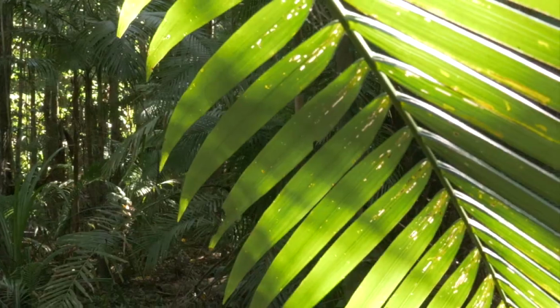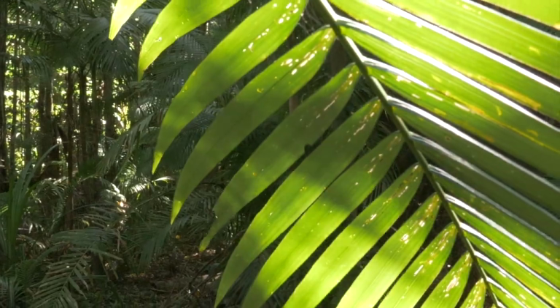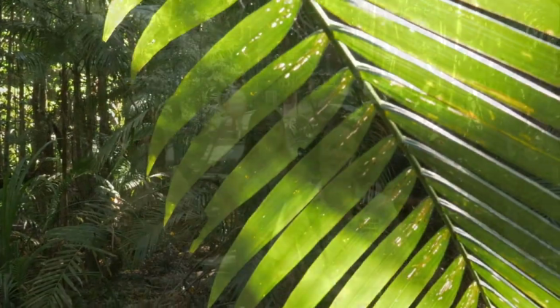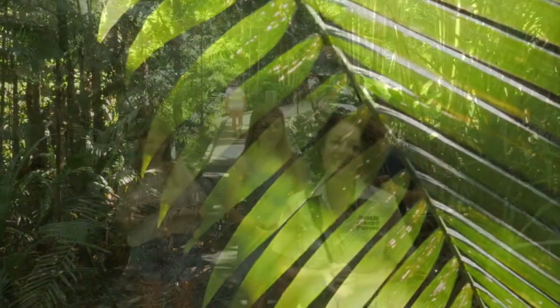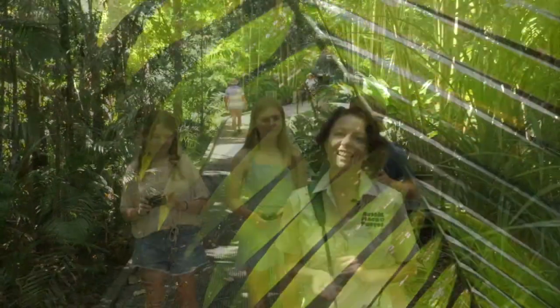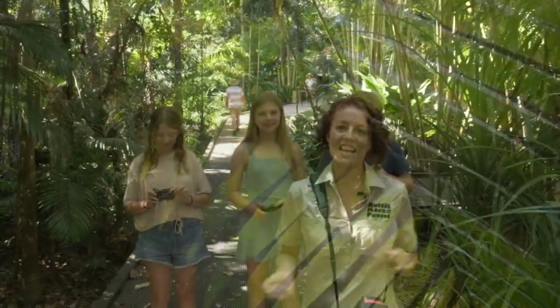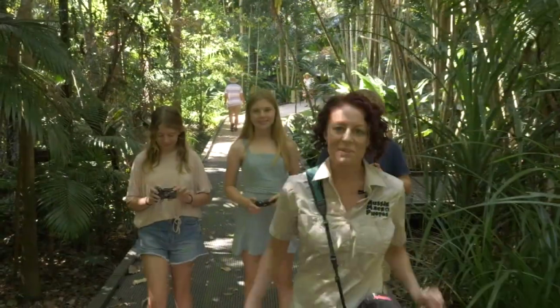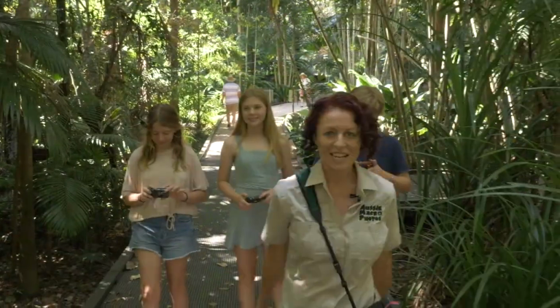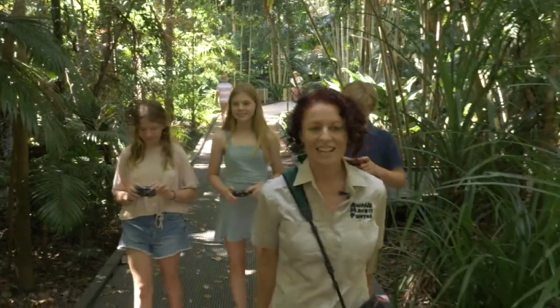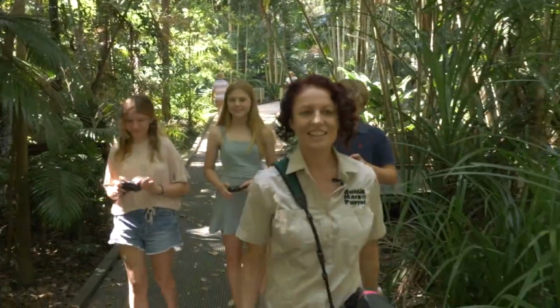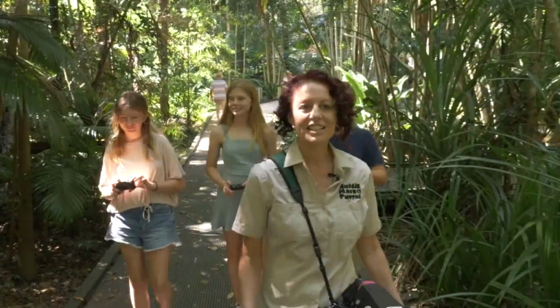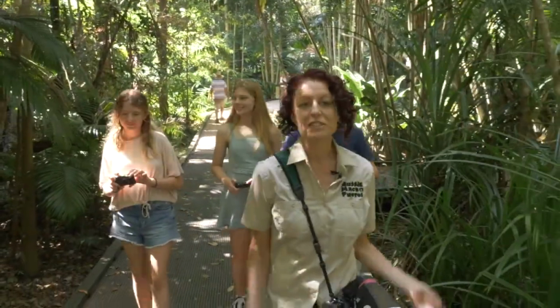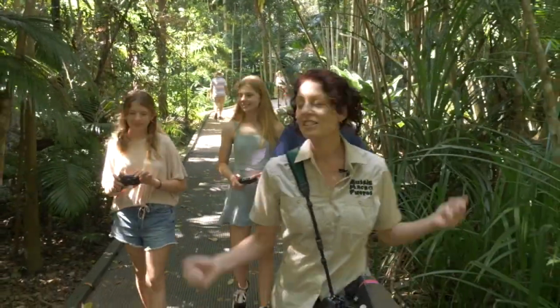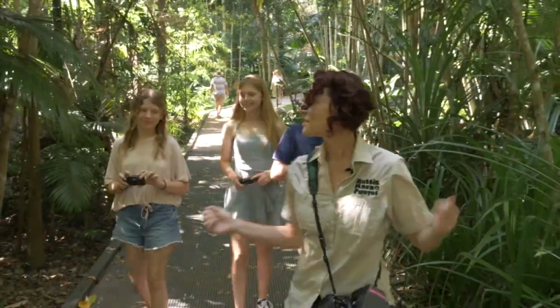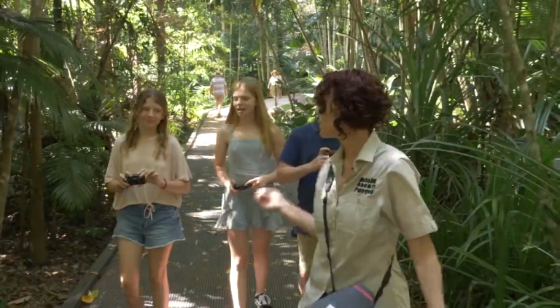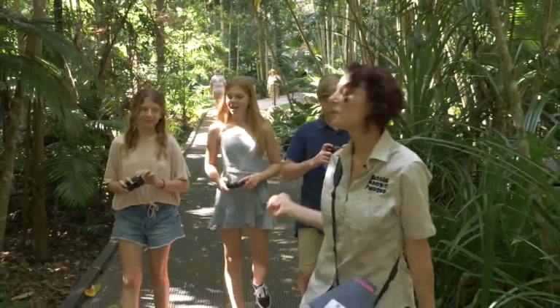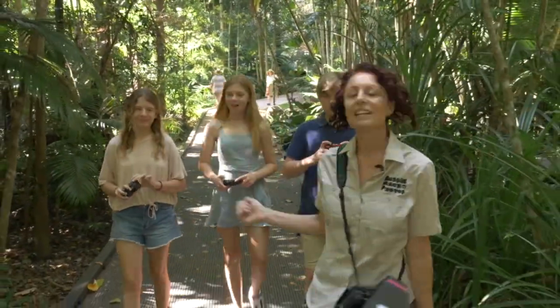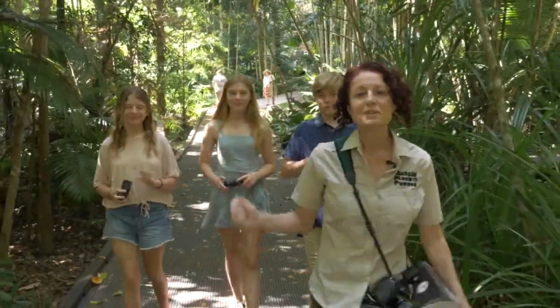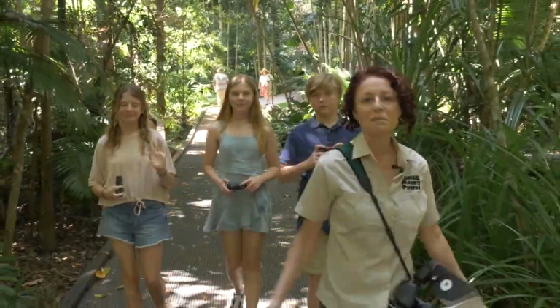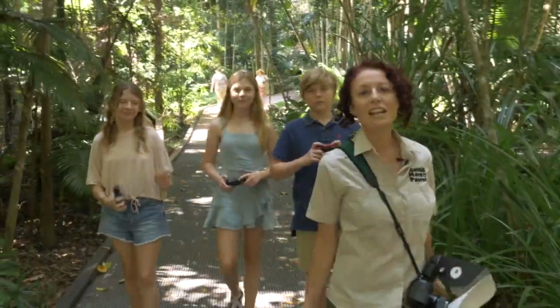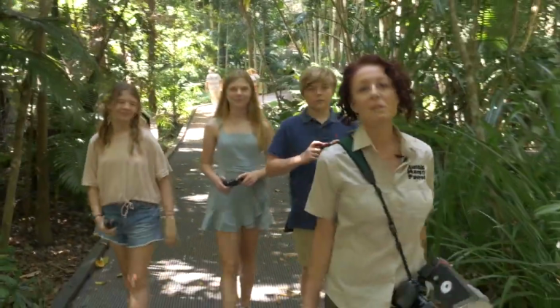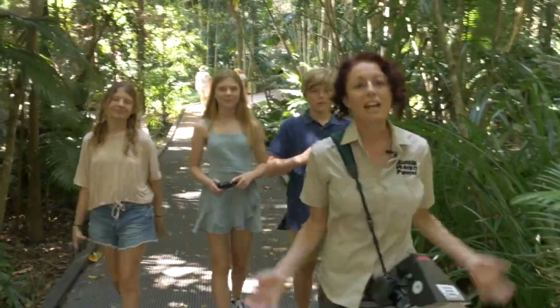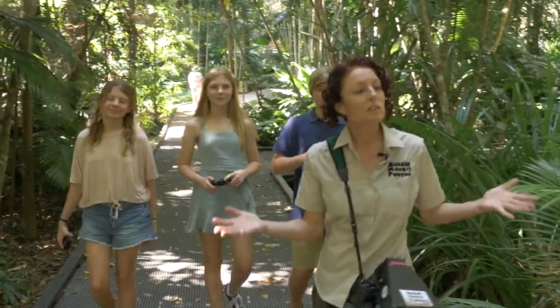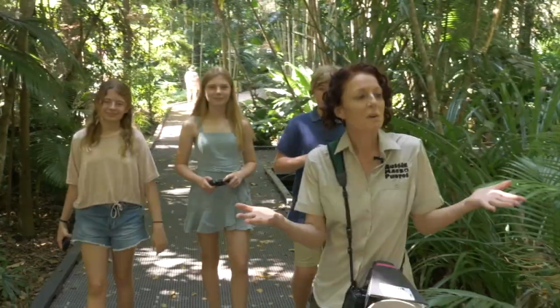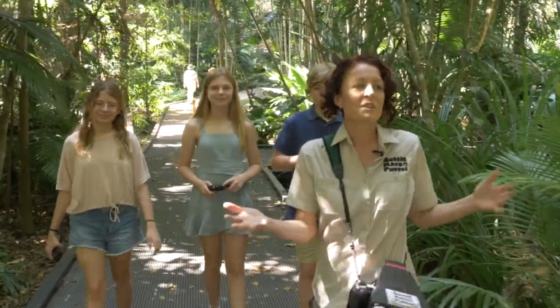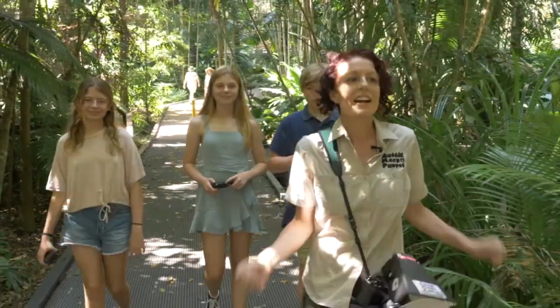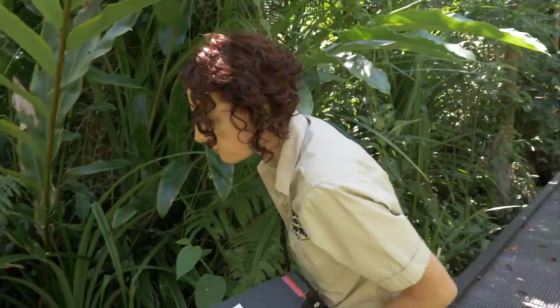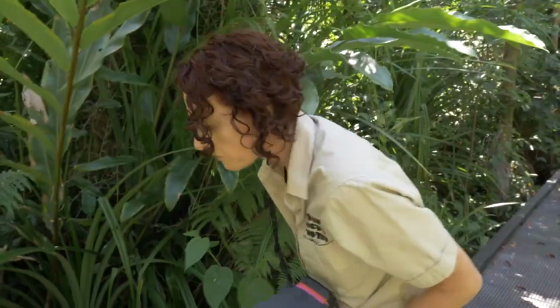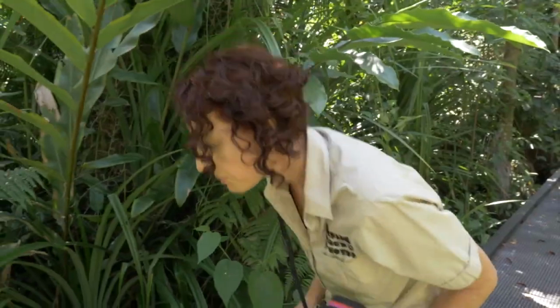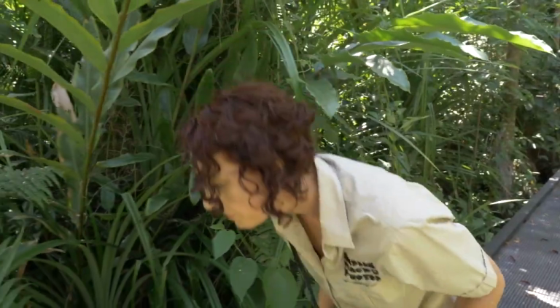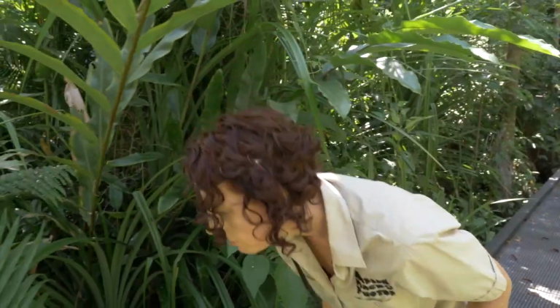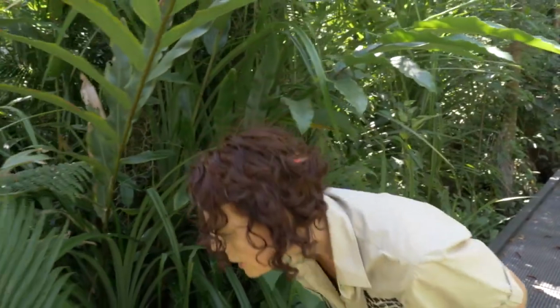Here we are in the Cairns Botanic Gardens. I've just got some local kids with me and we're gonna have a walk through the garden and see what we can see today.